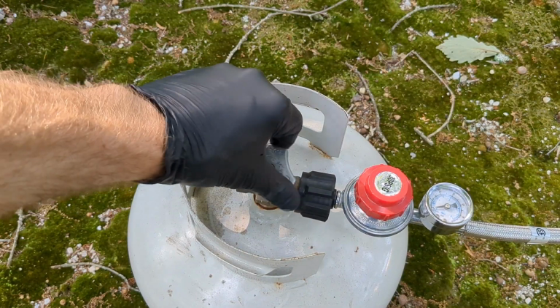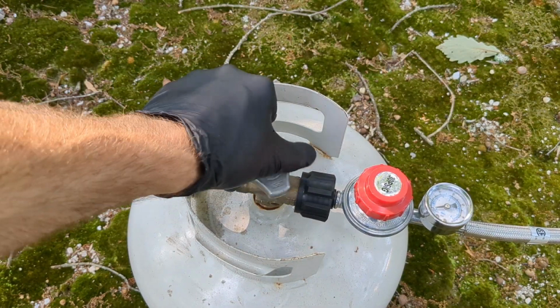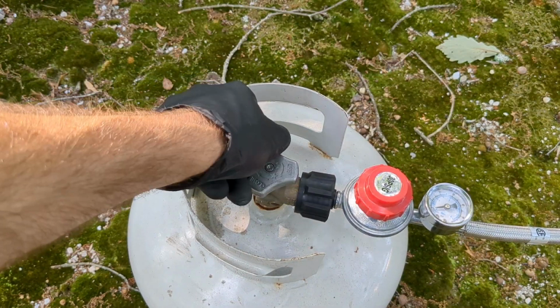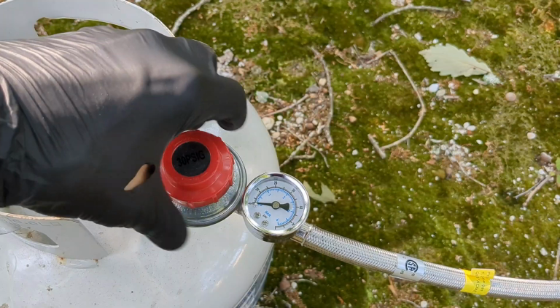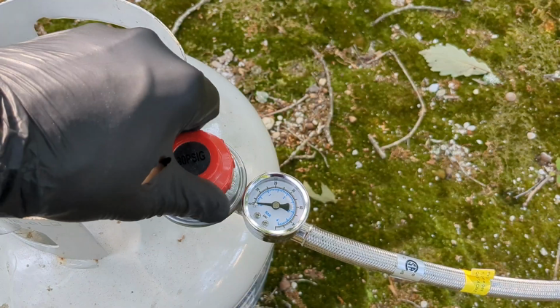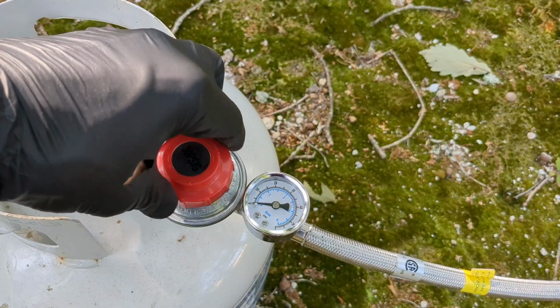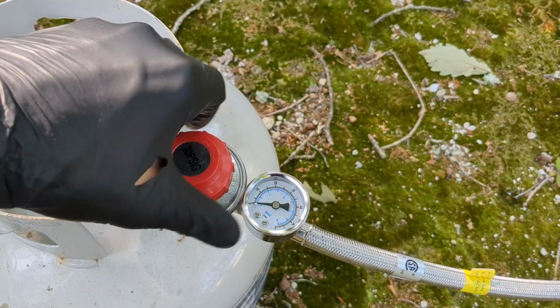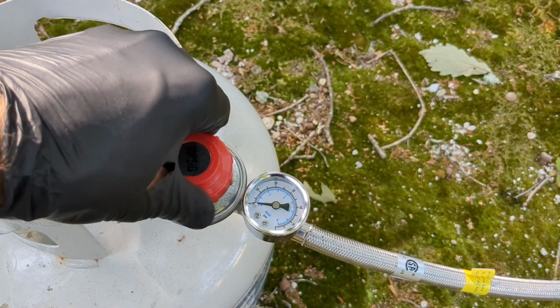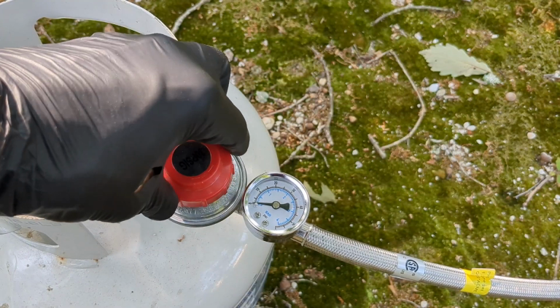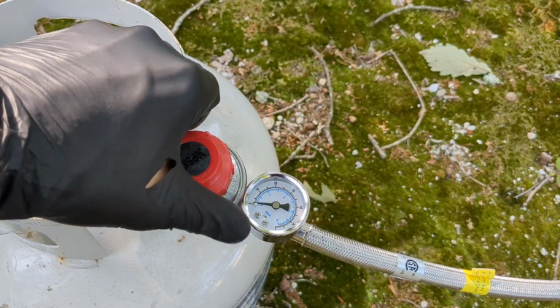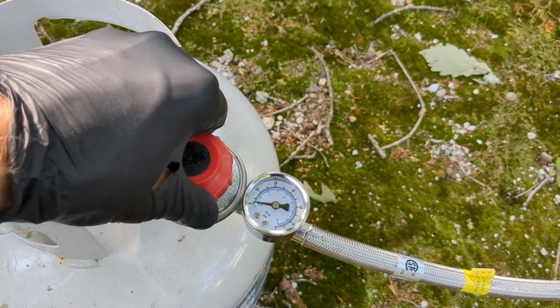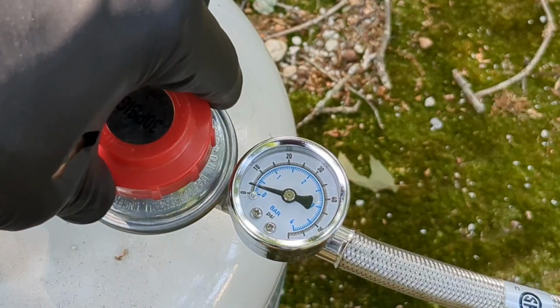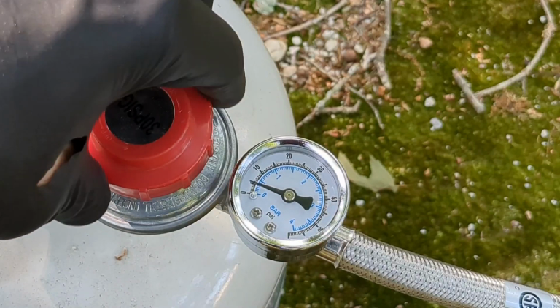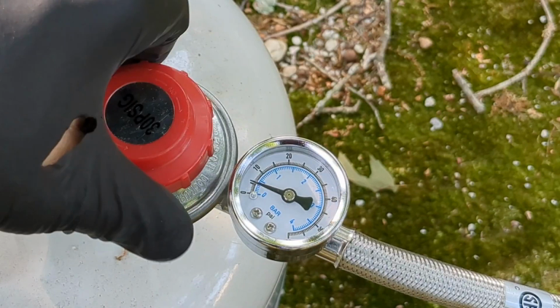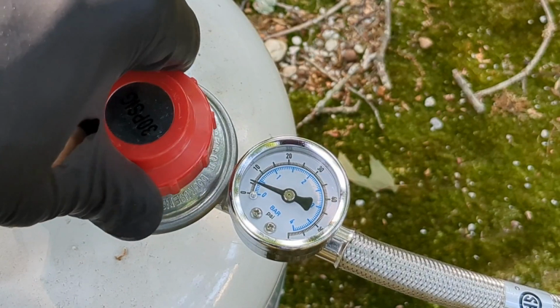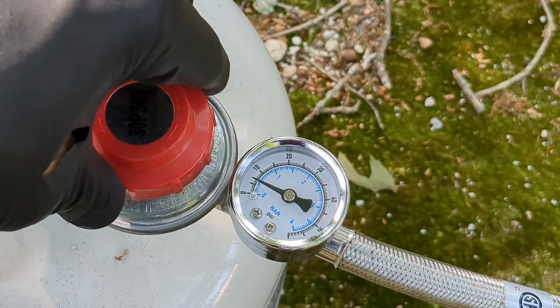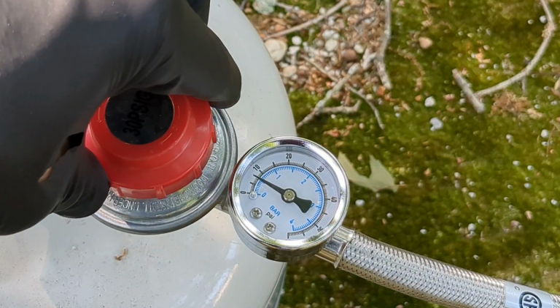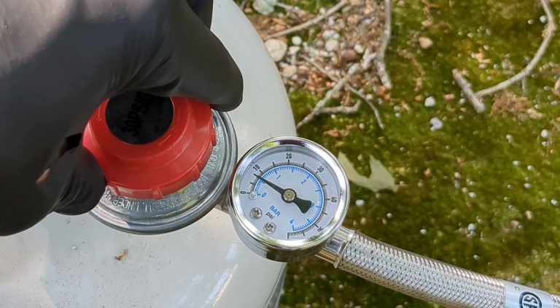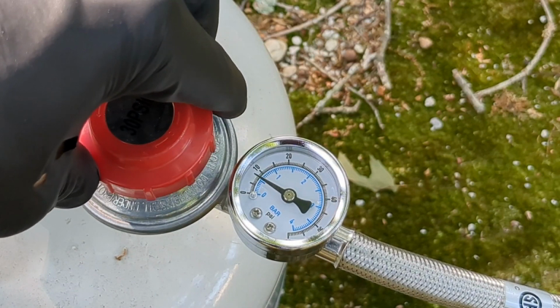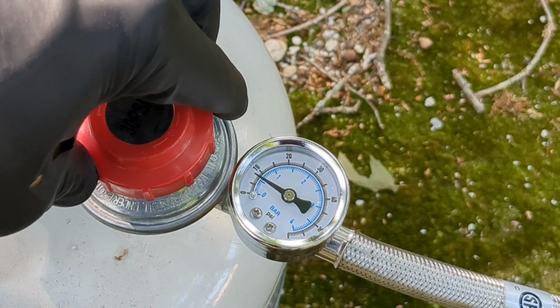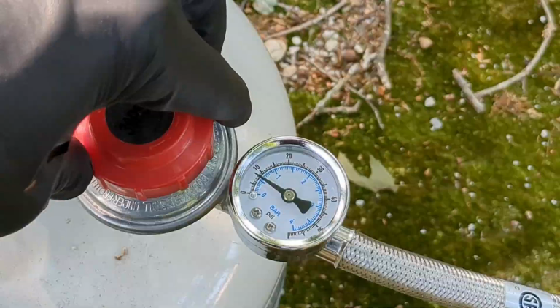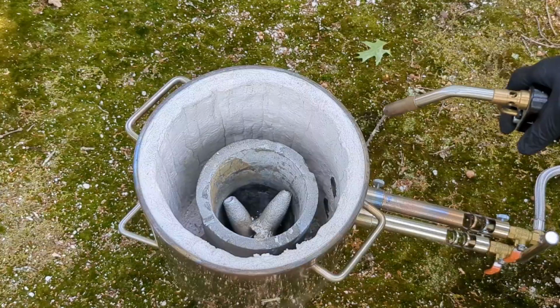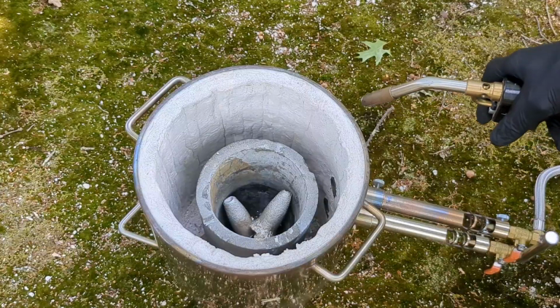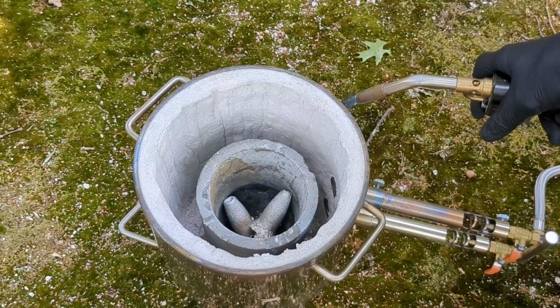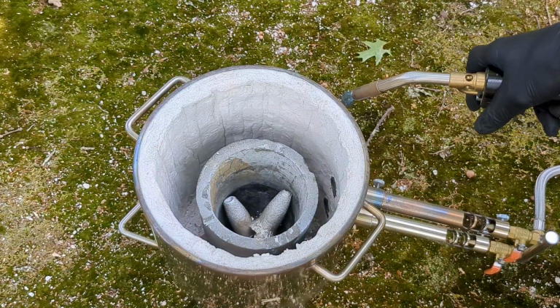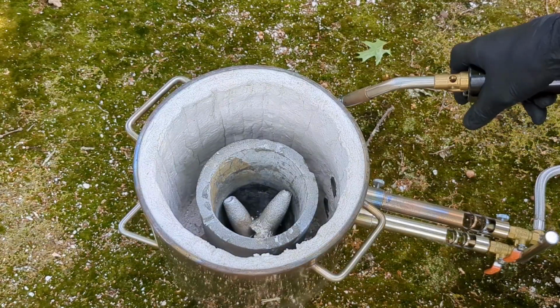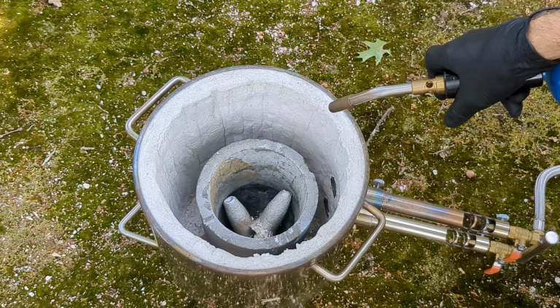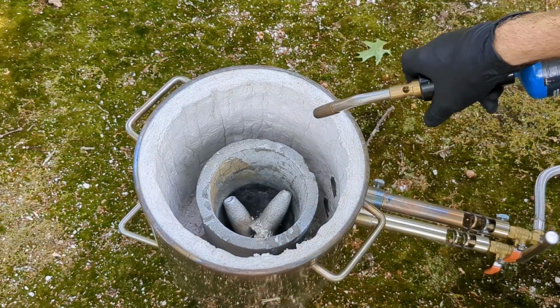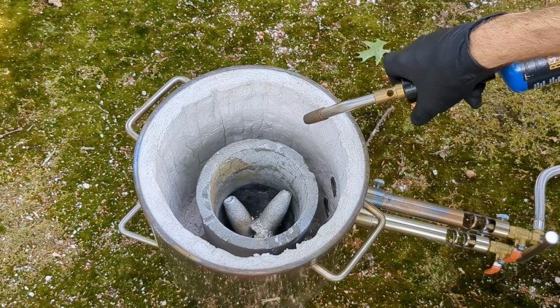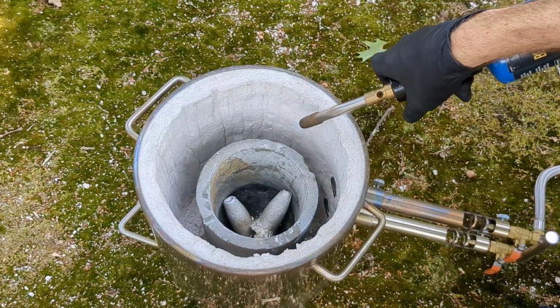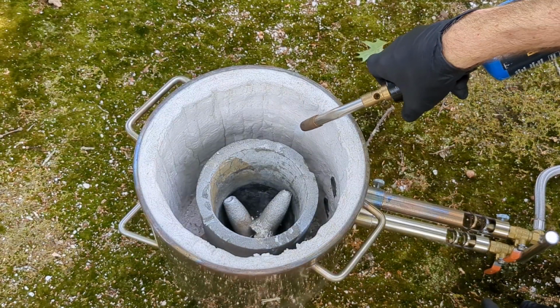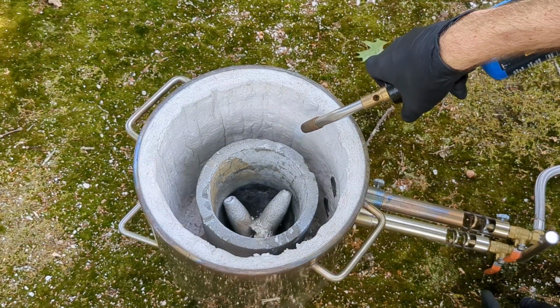Let's open the propane, set the gauge to between five and ten, and light this furnace.